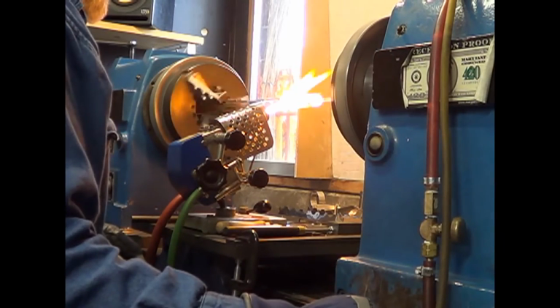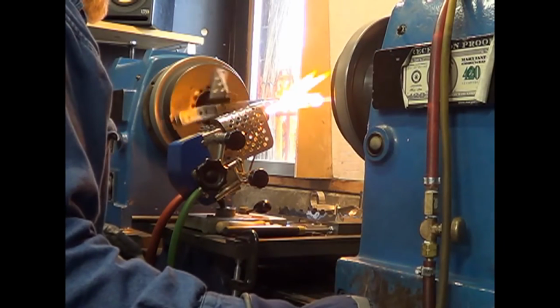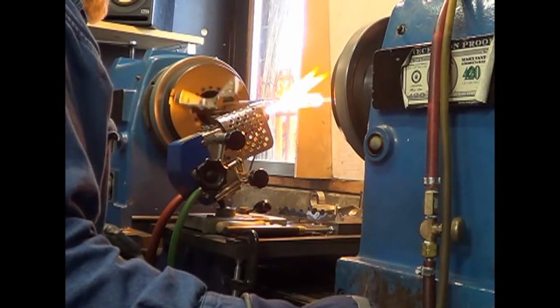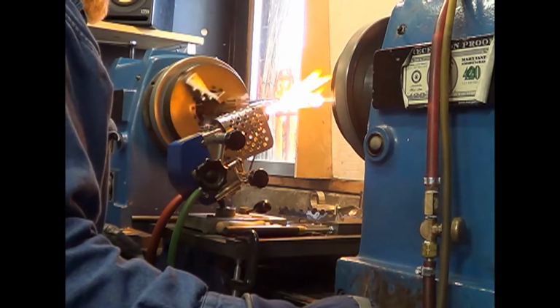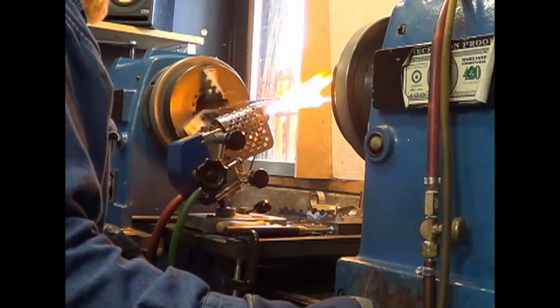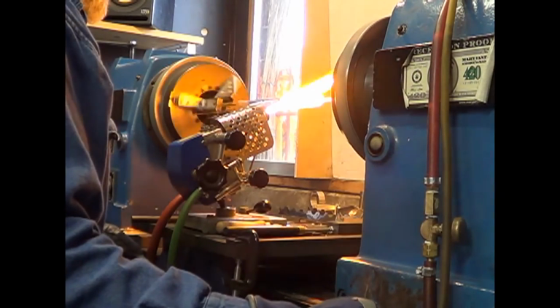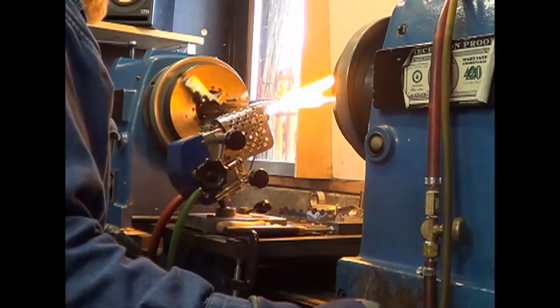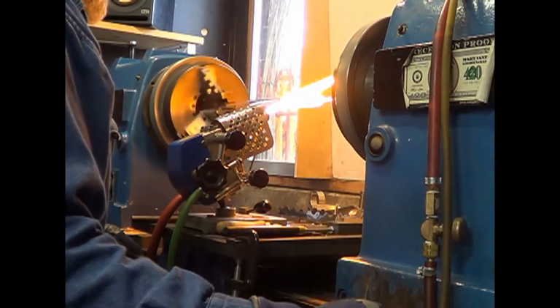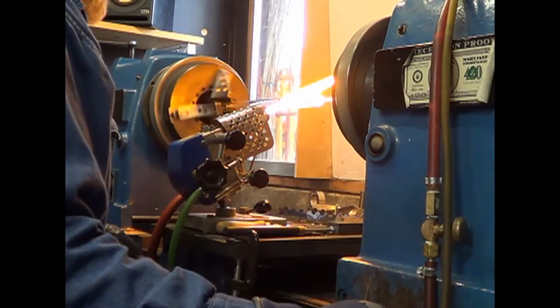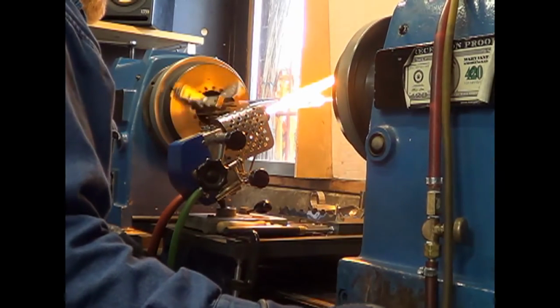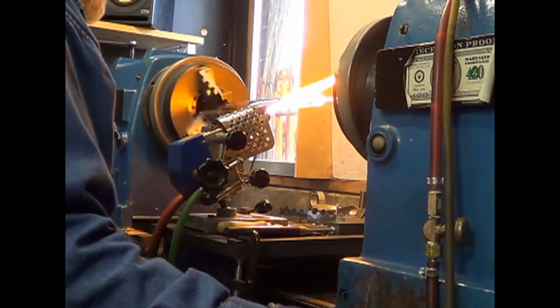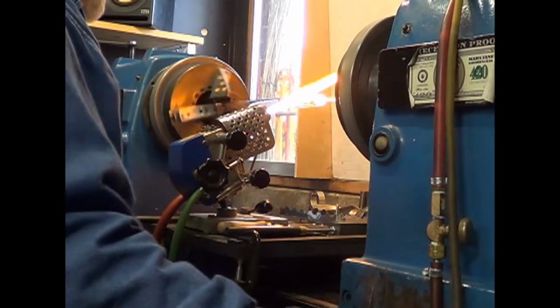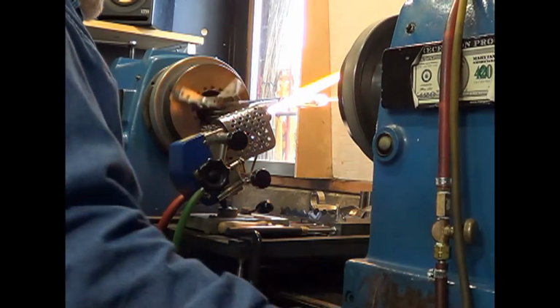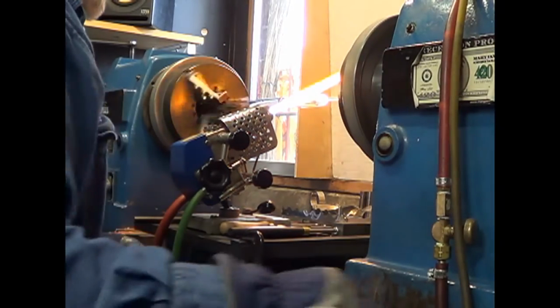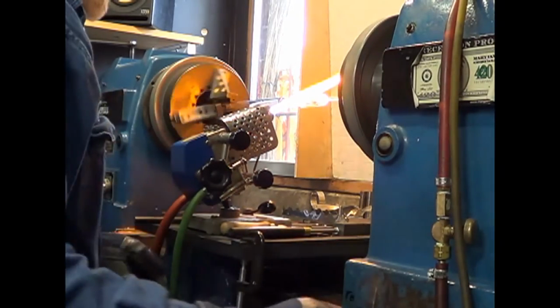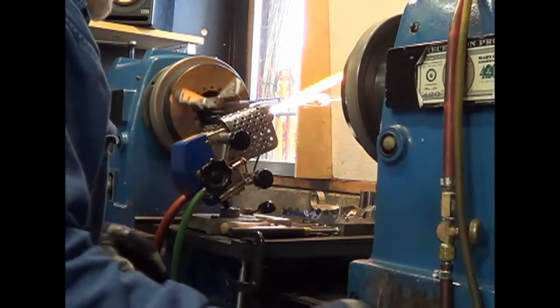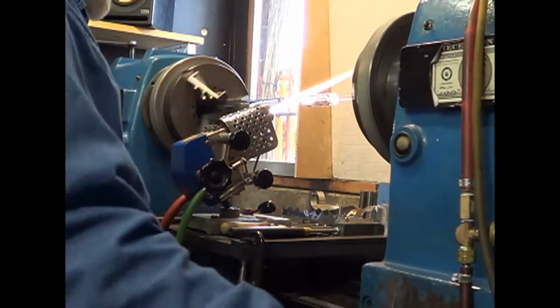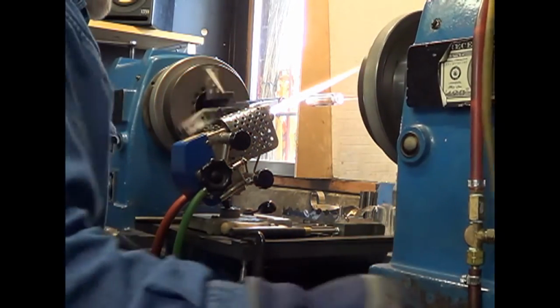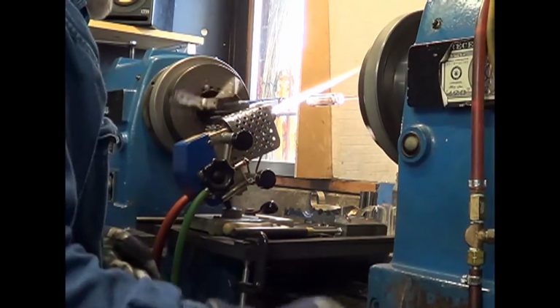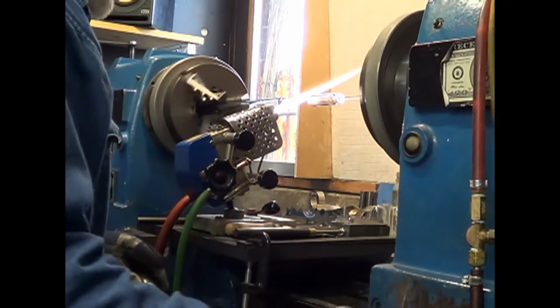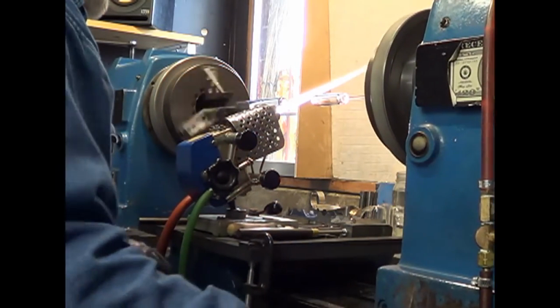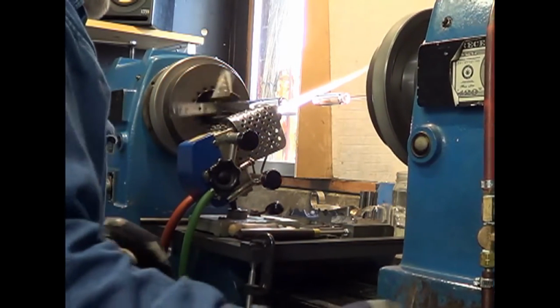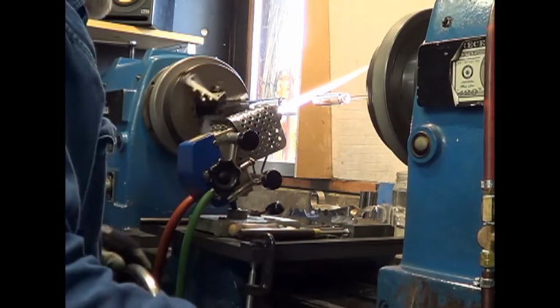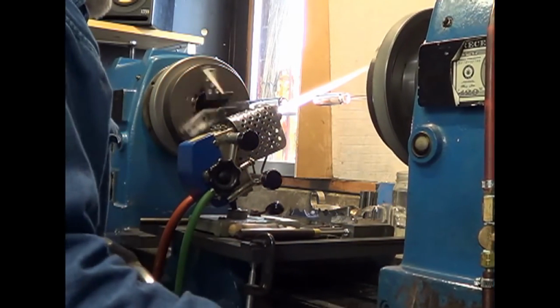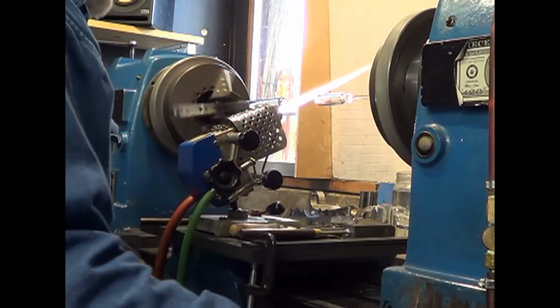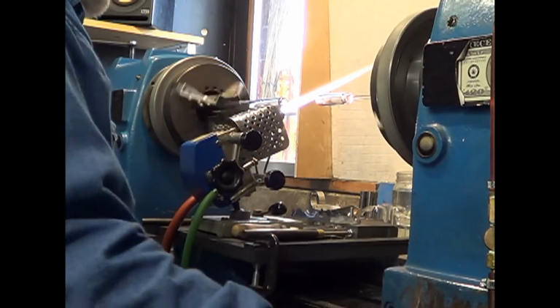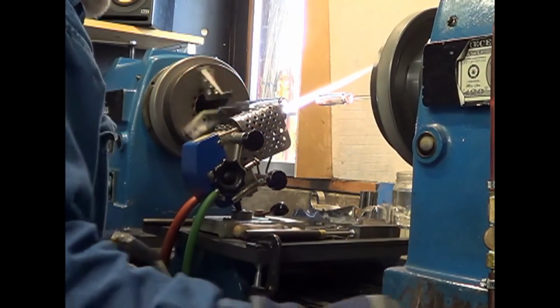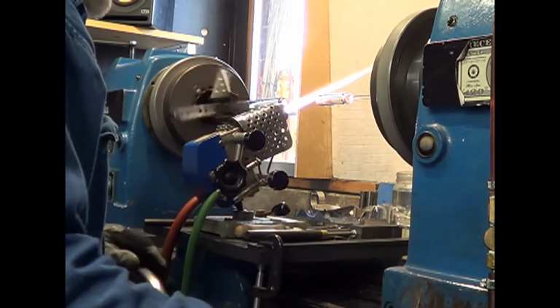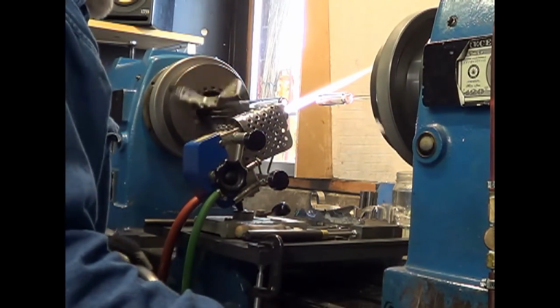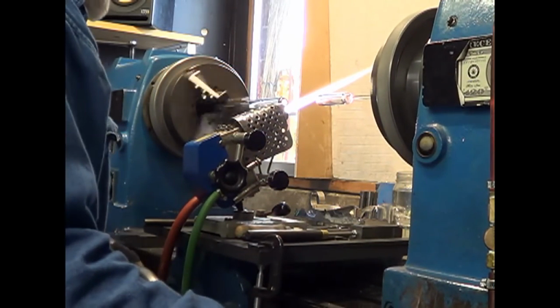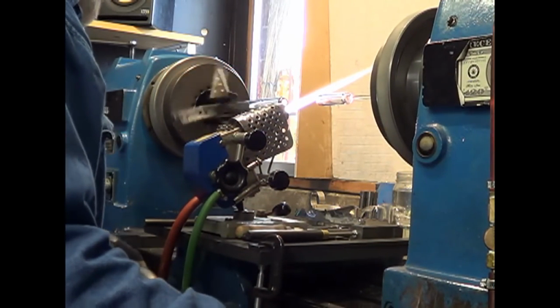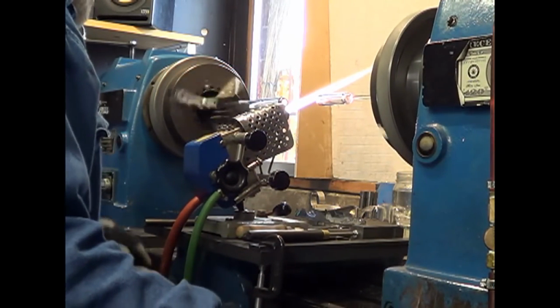Because it's turning in the lathe, it'll make a nice, round end.